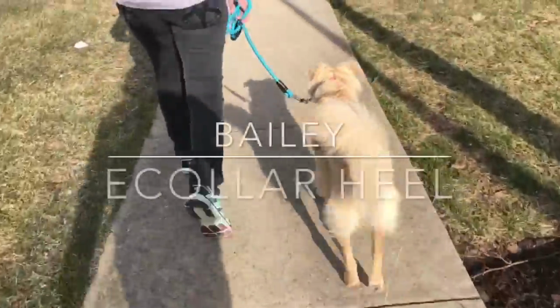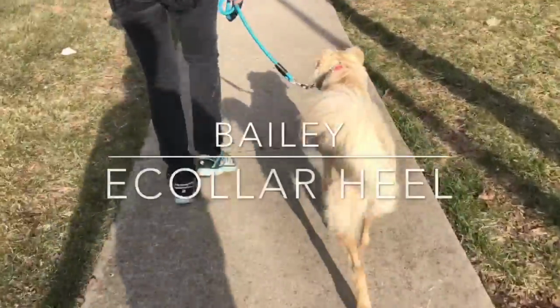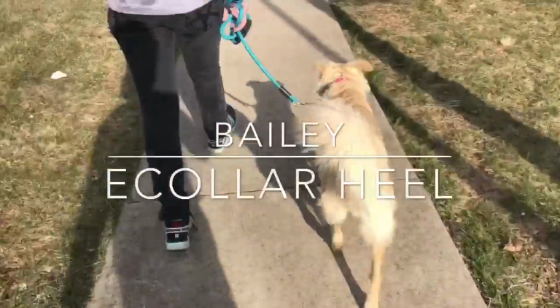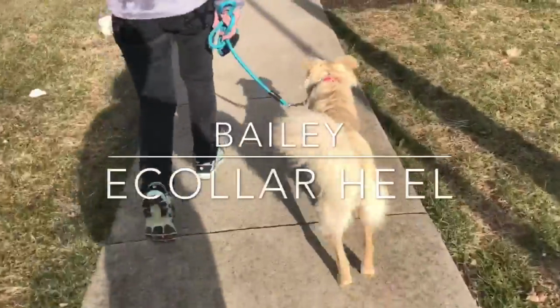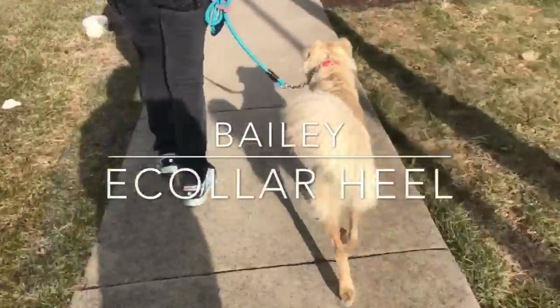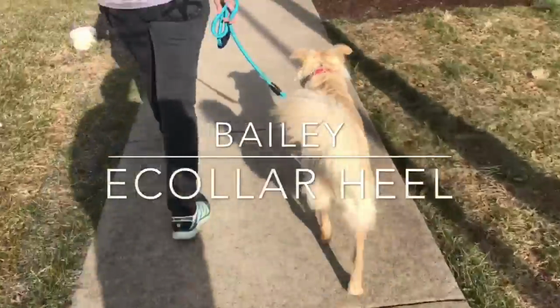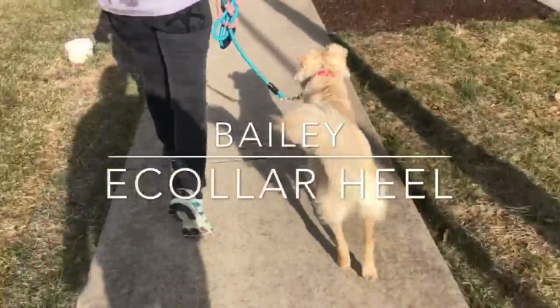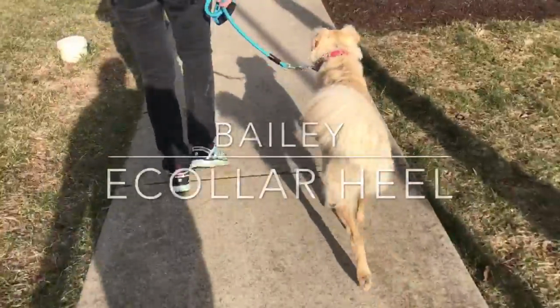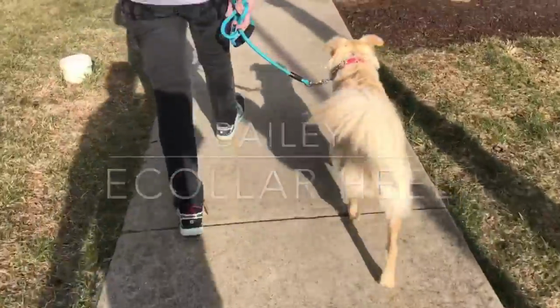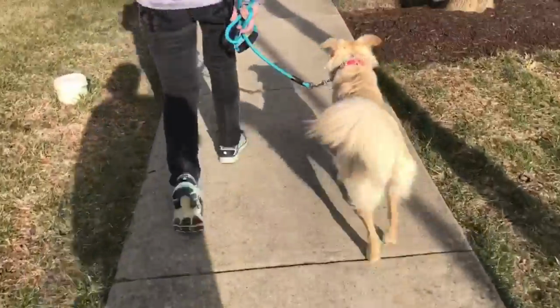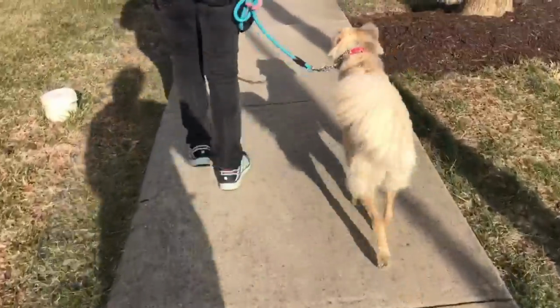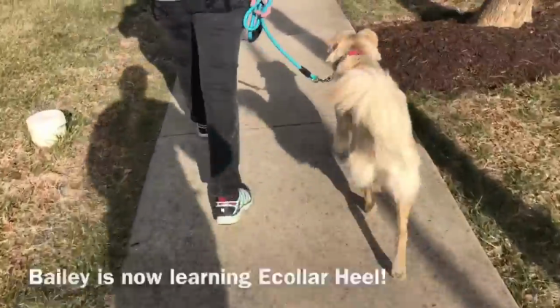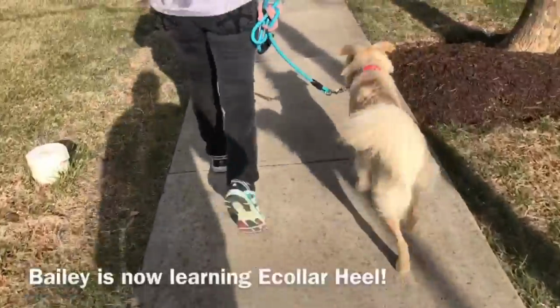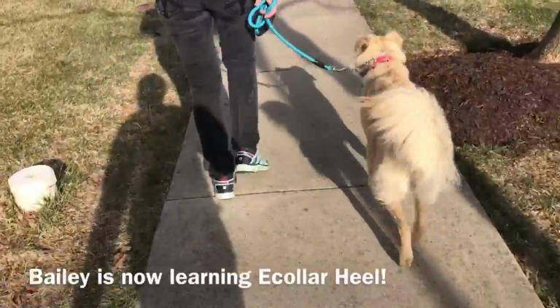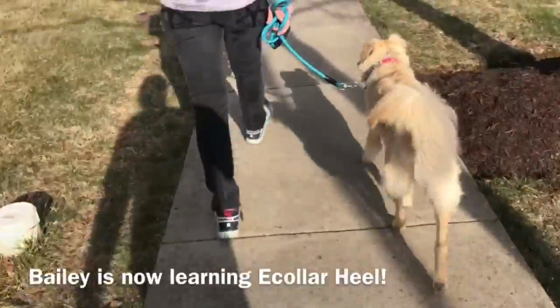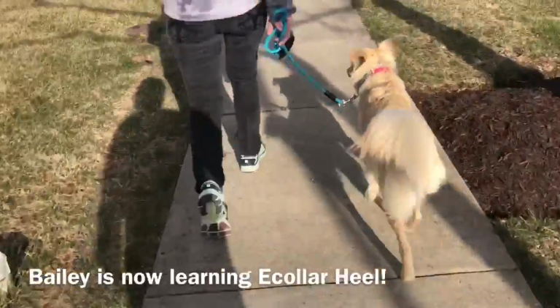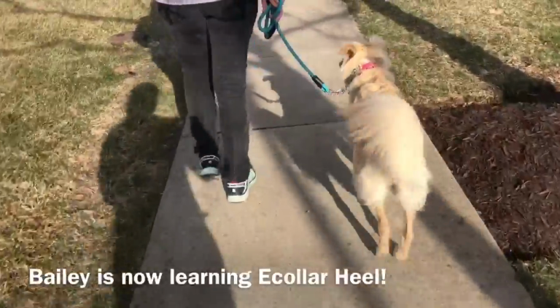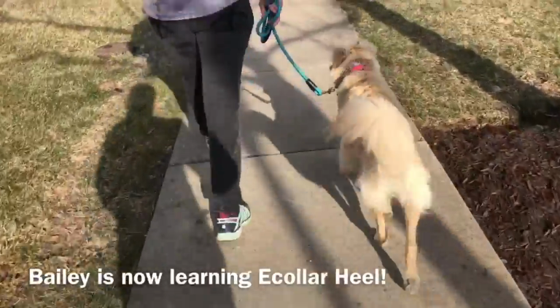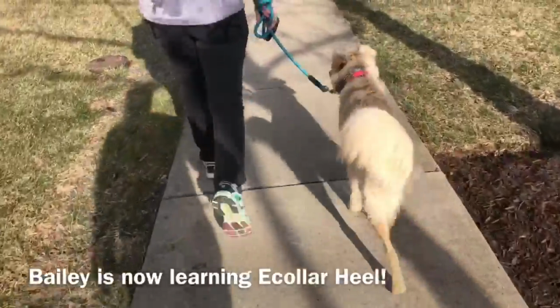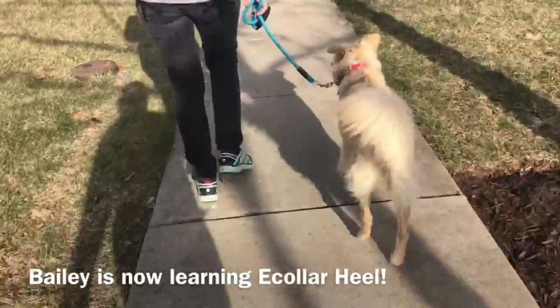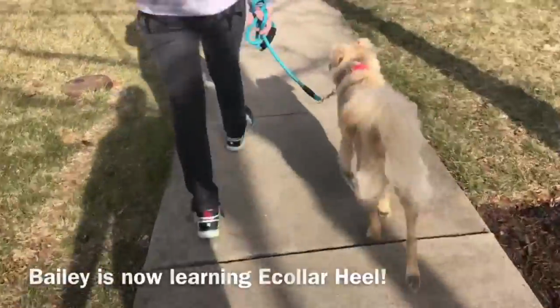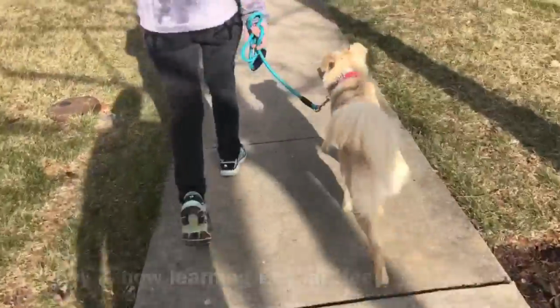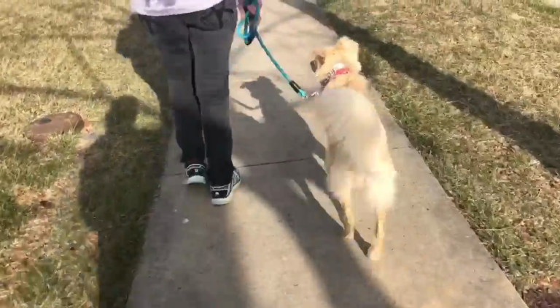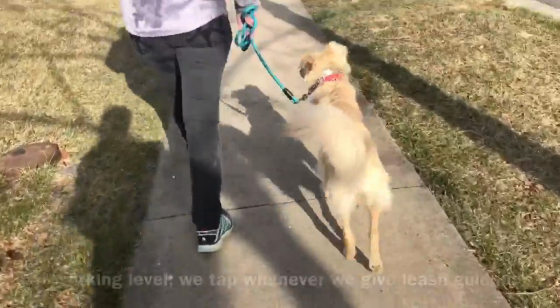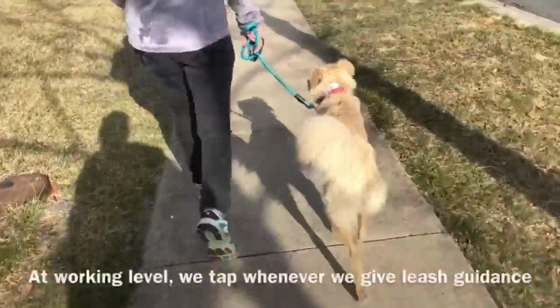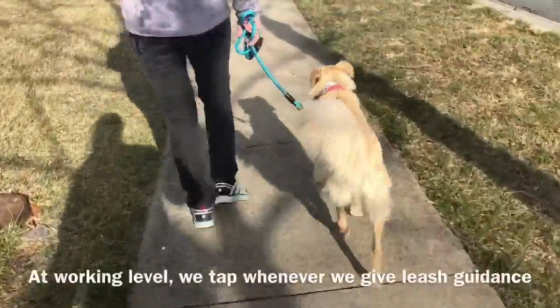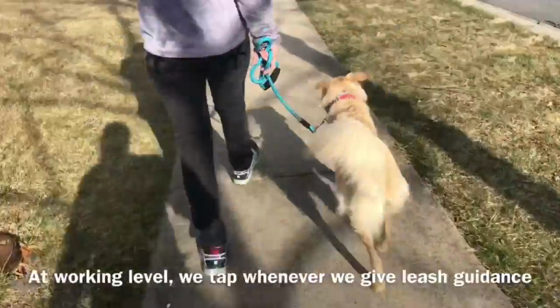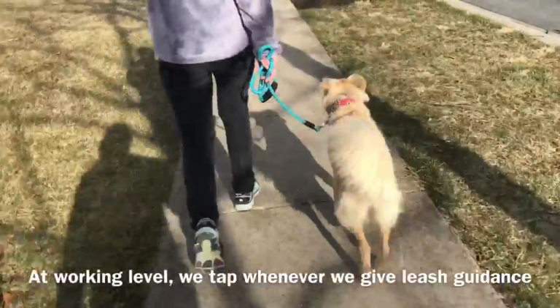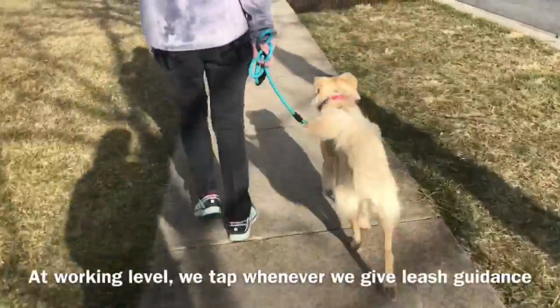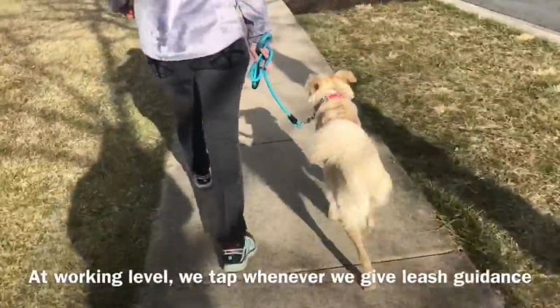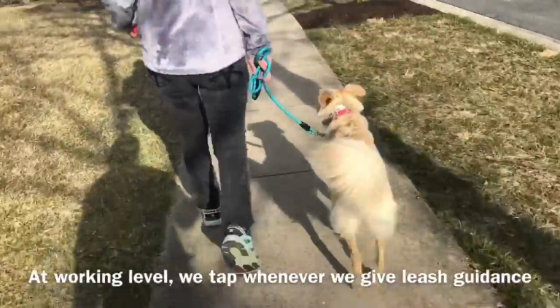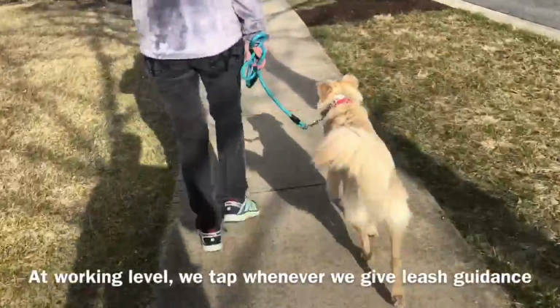Here is Bailey with her awesome owner. She's put a lot of work into Bailey's walk.